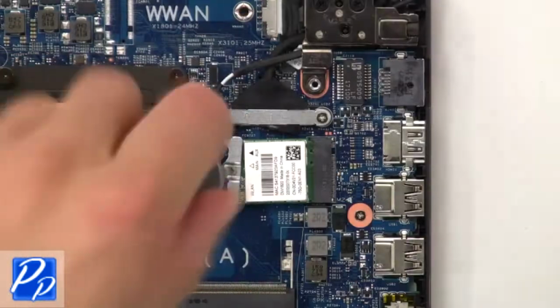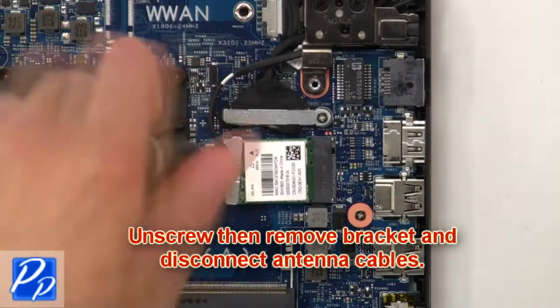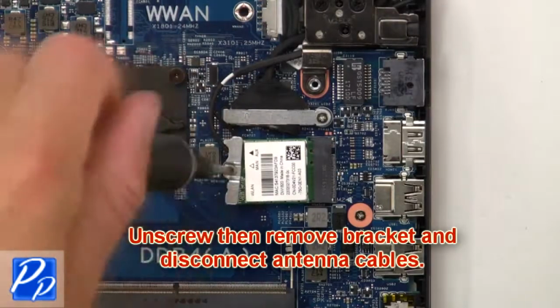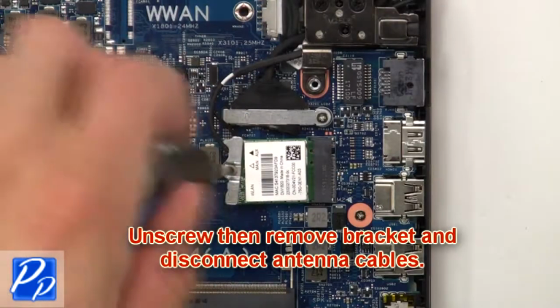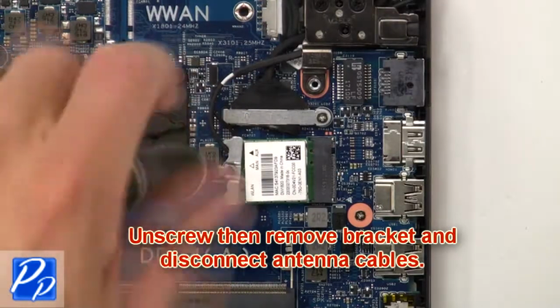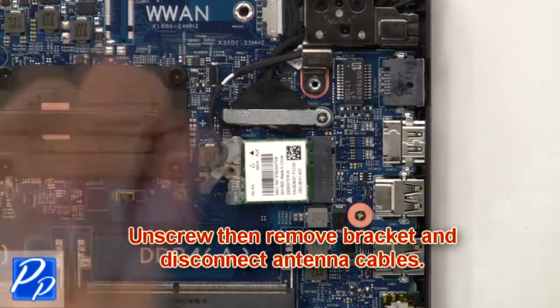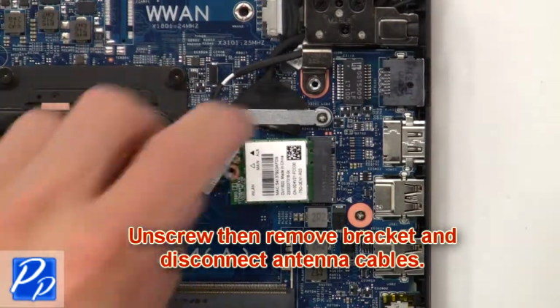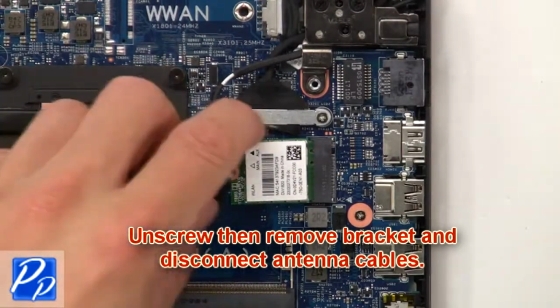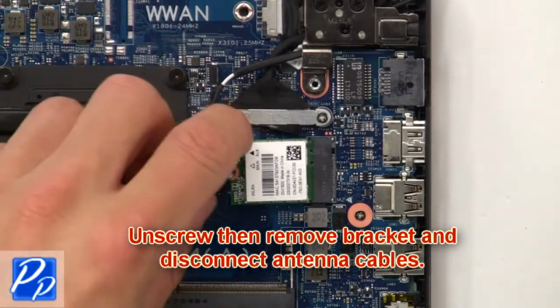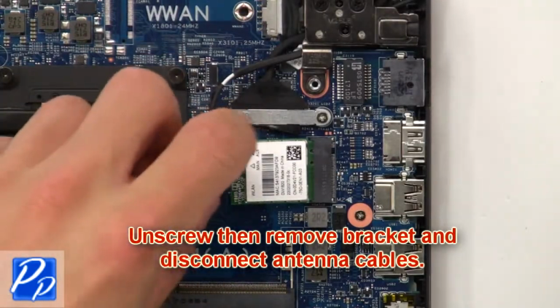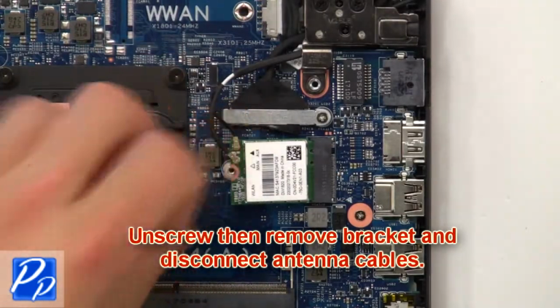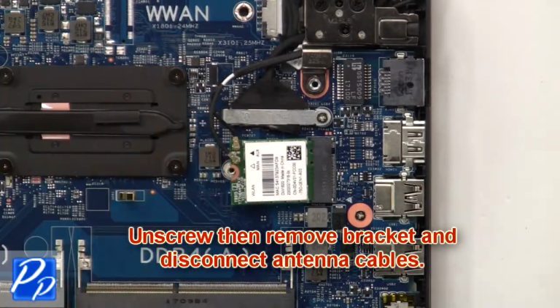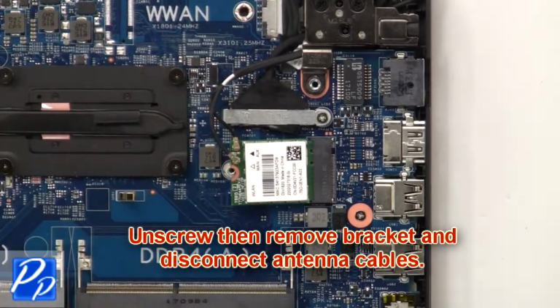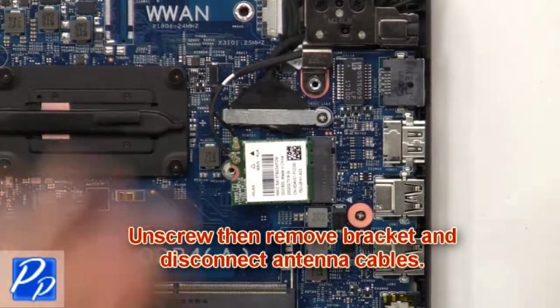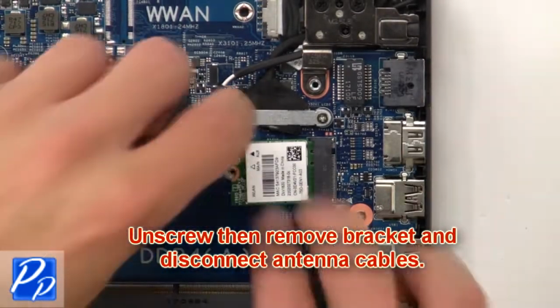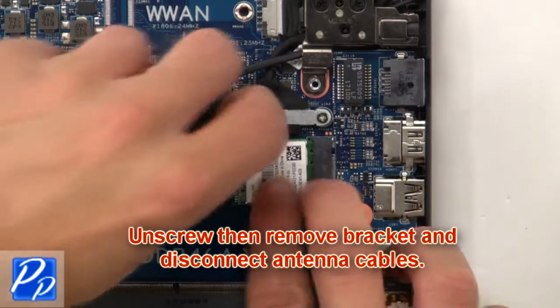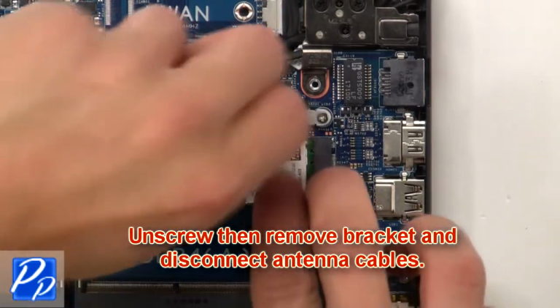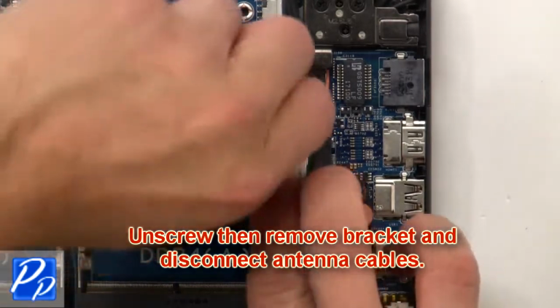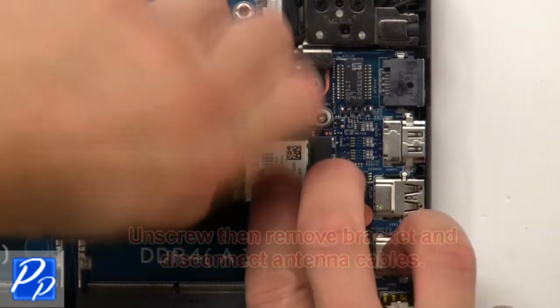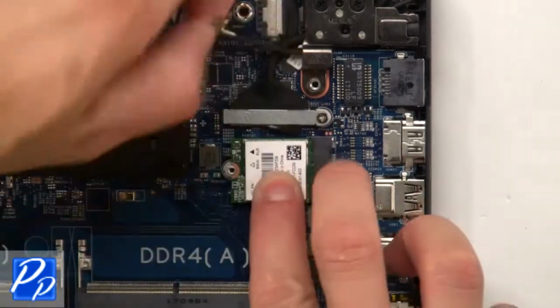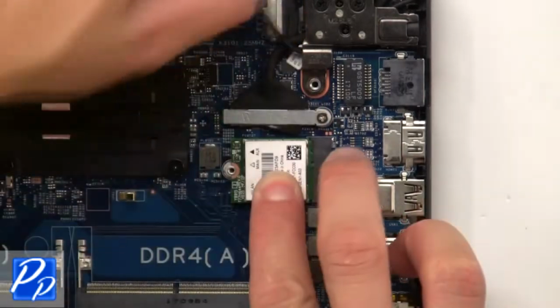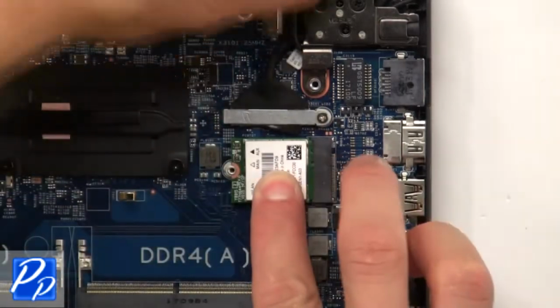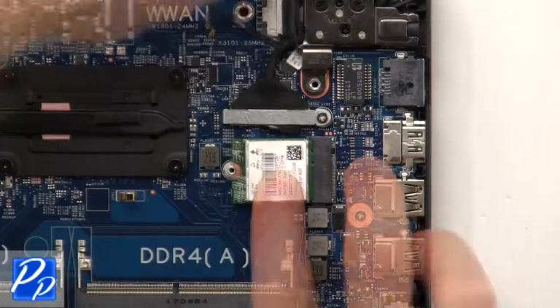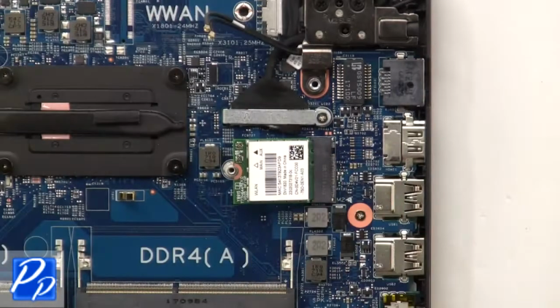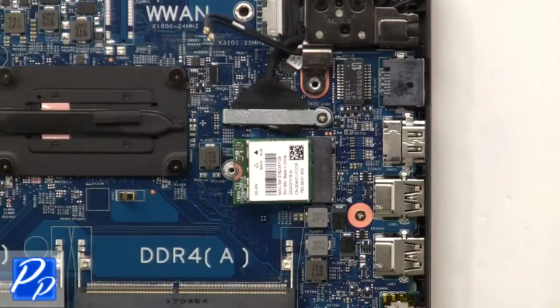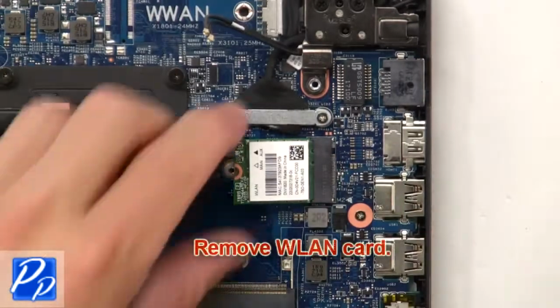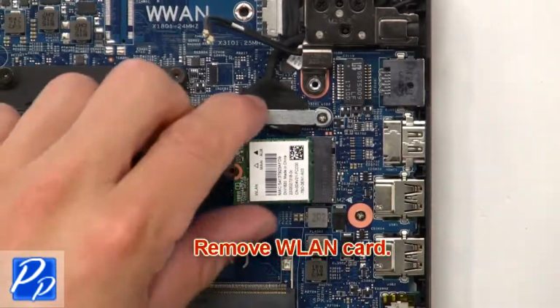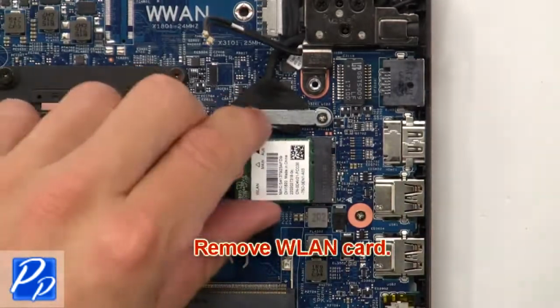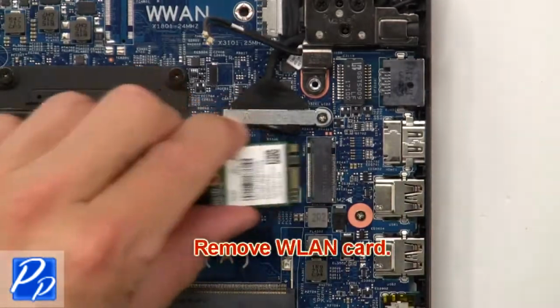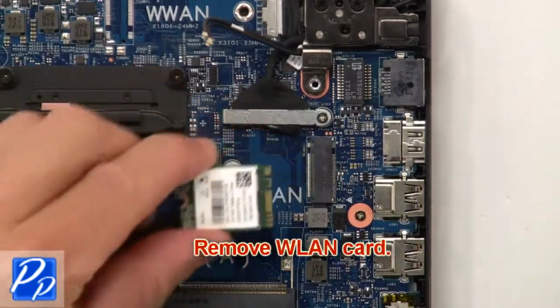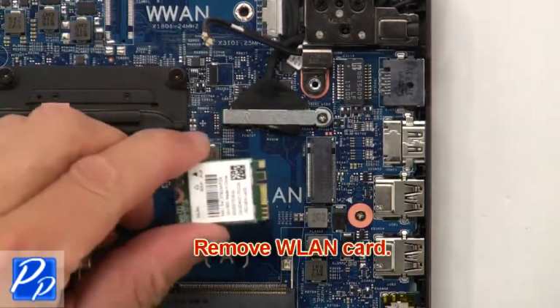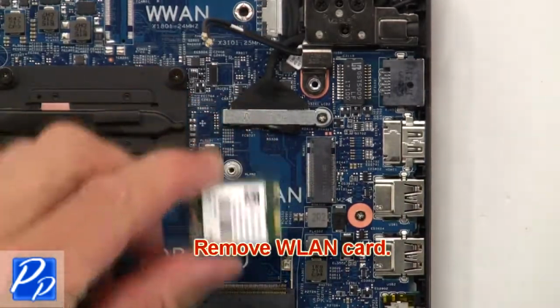Now unscrew, then remove the bracket and disconnect the antenna cables. Then remove the wireless card.